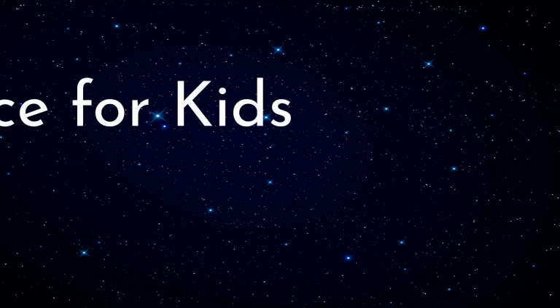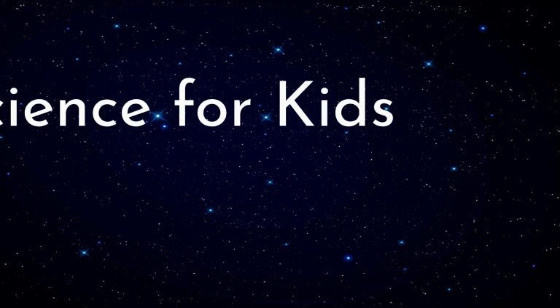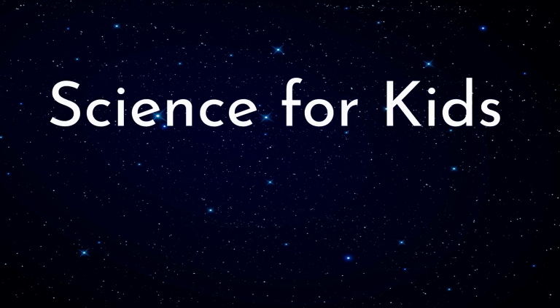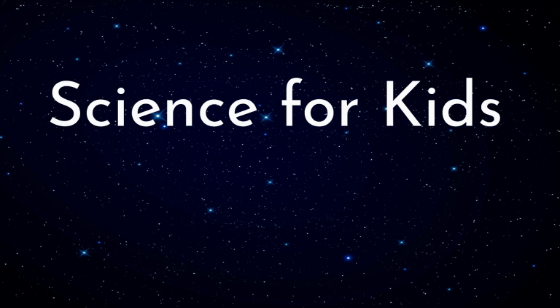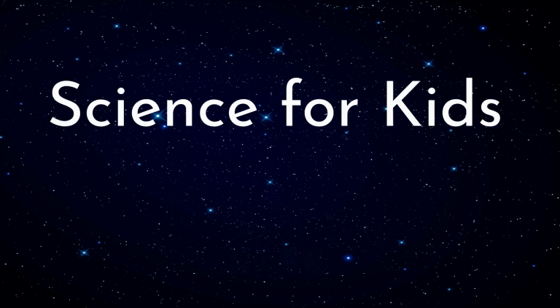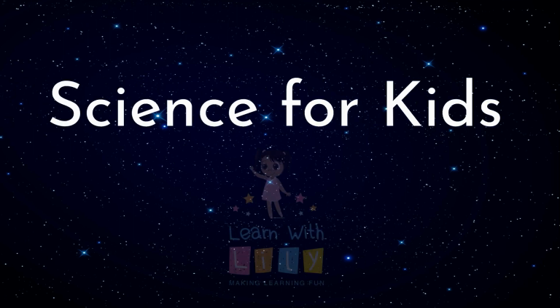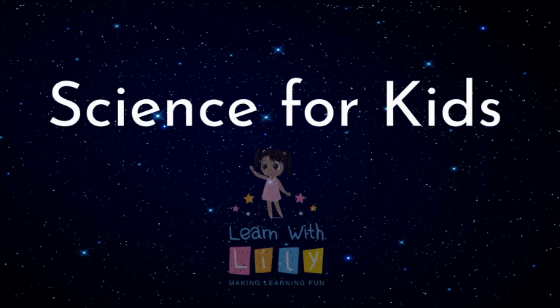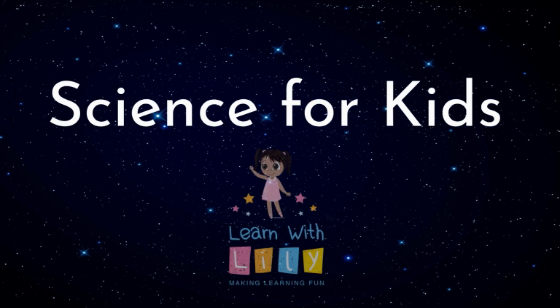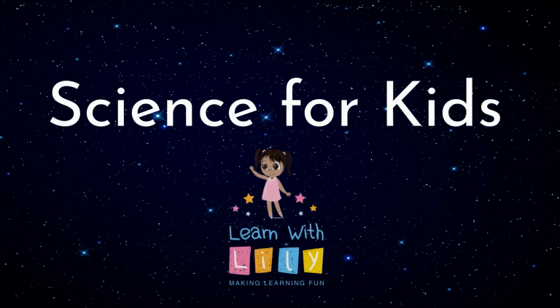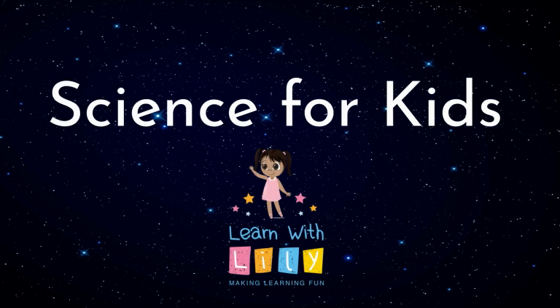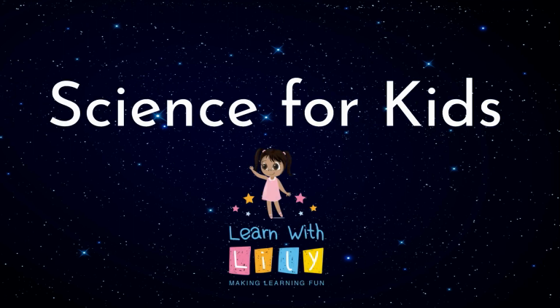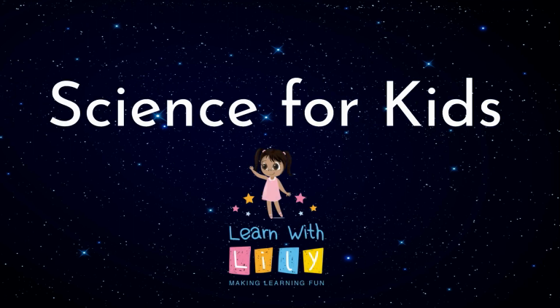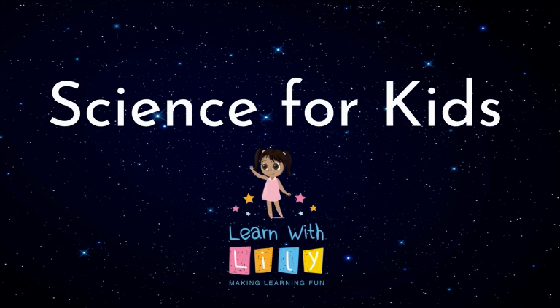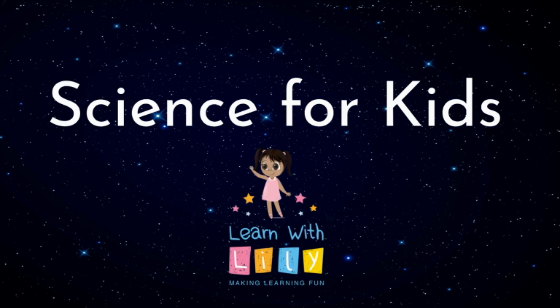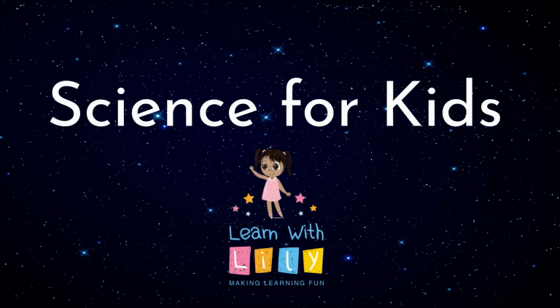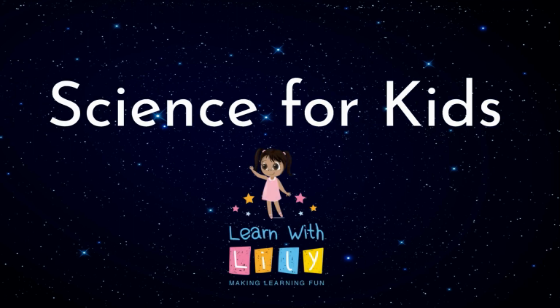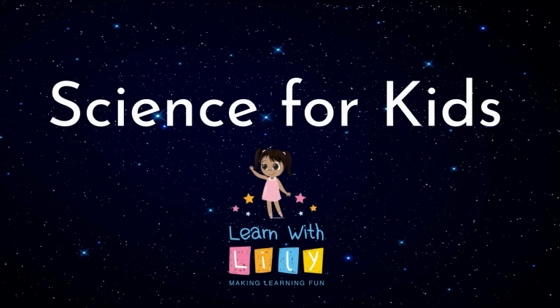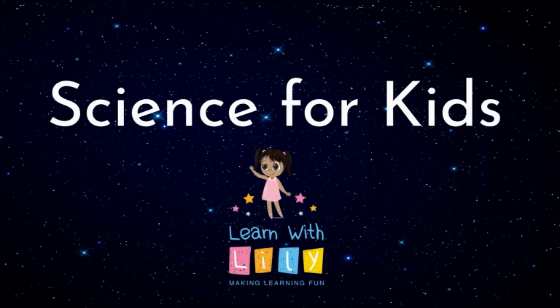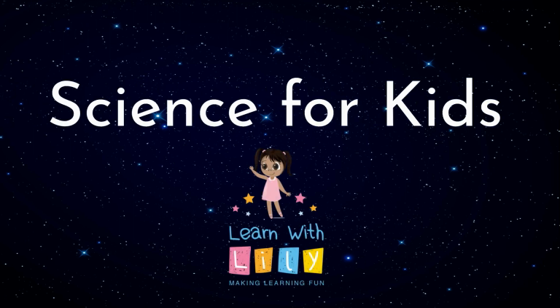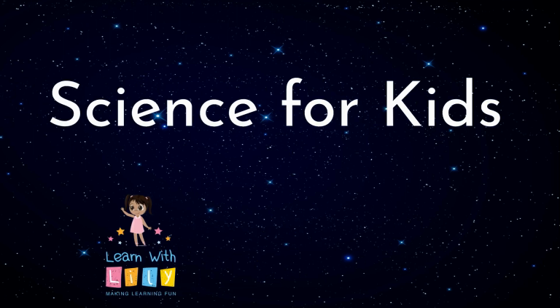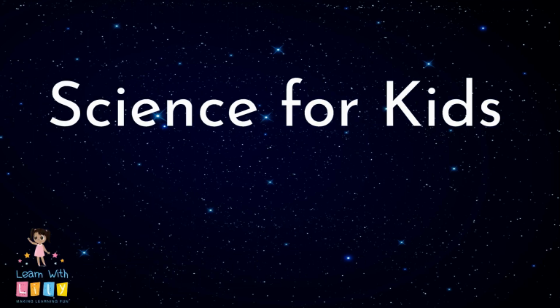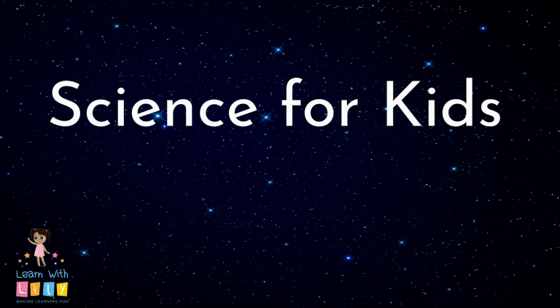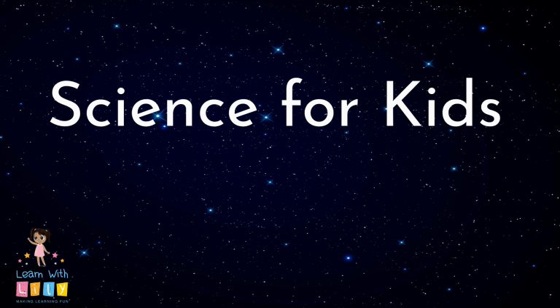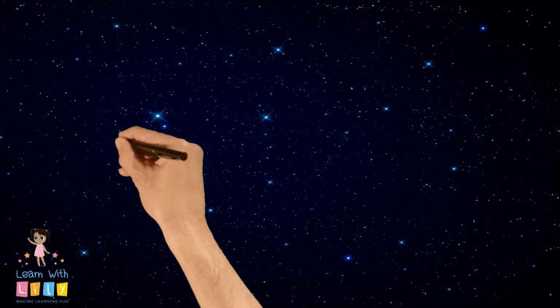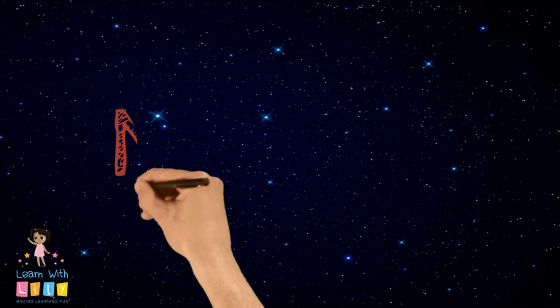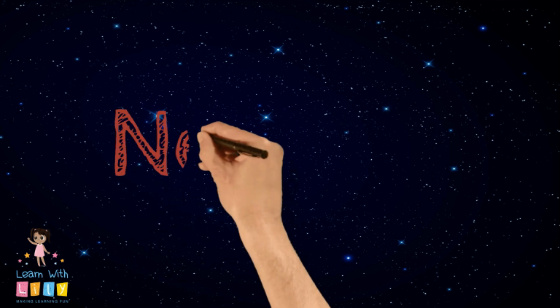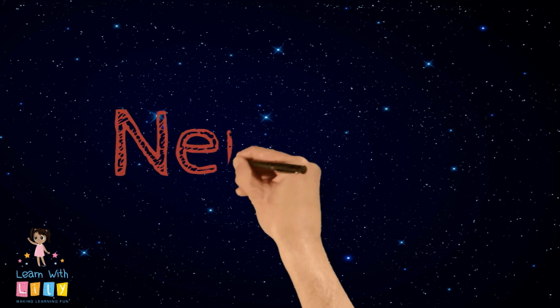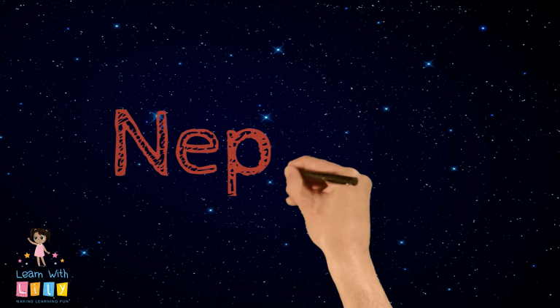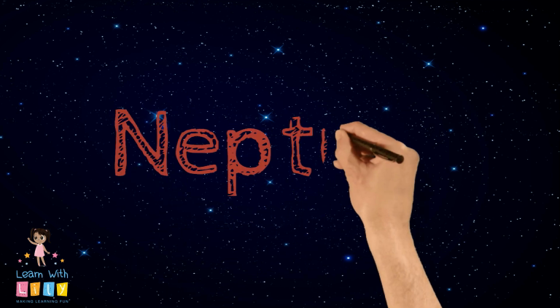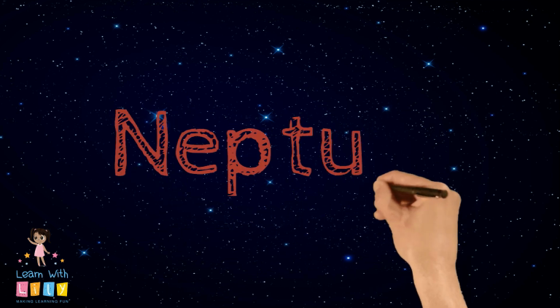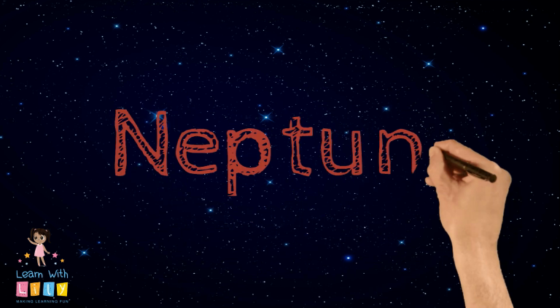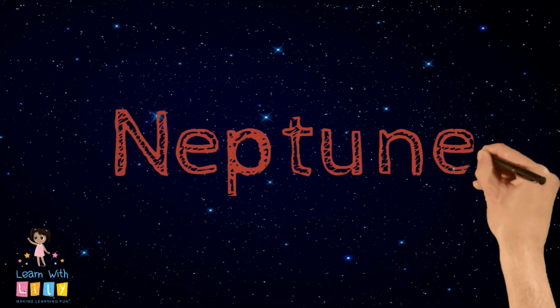Welcome to another episode of Learn with Lily, Science for Kids. Today we're going to learn about Neptune.